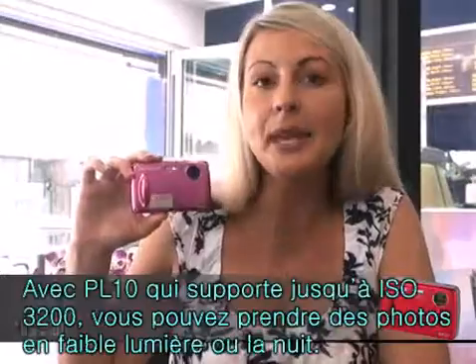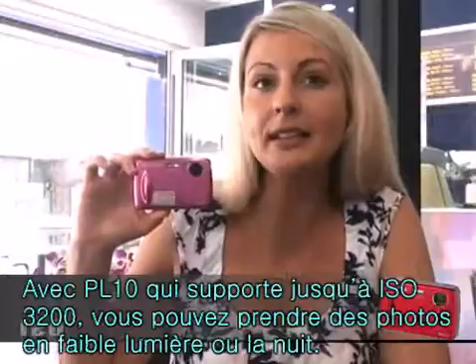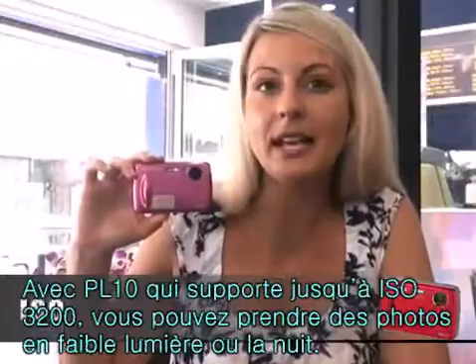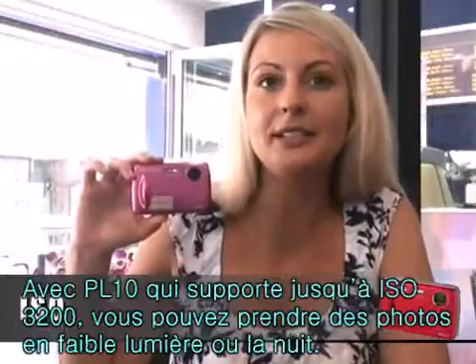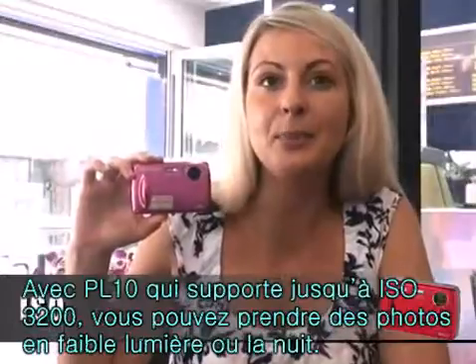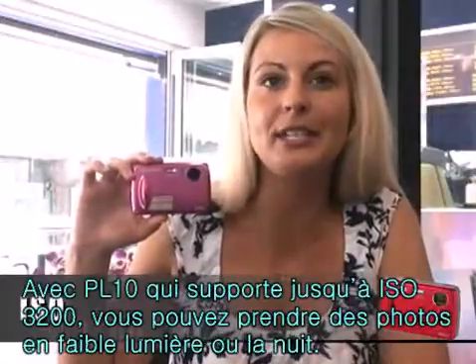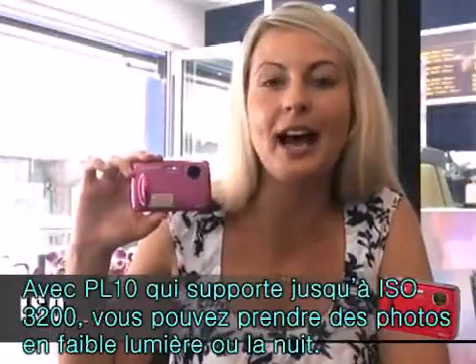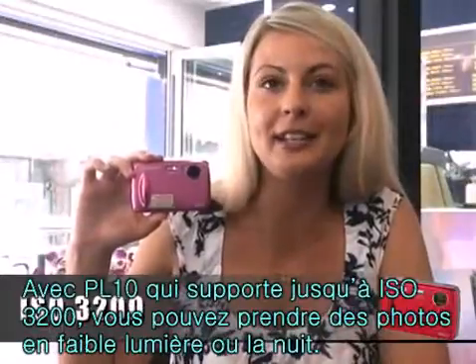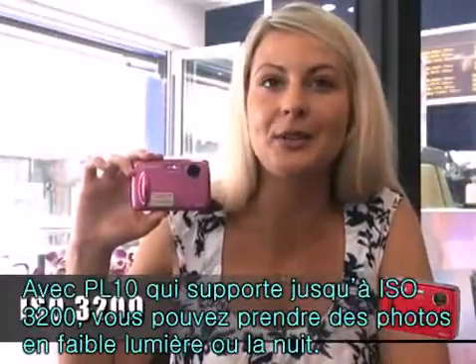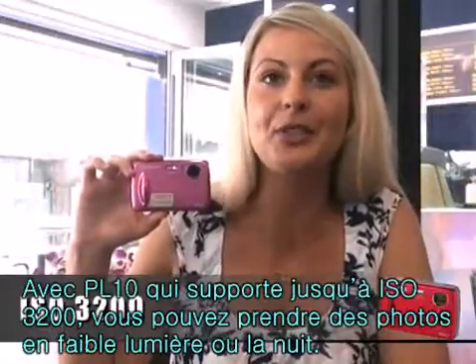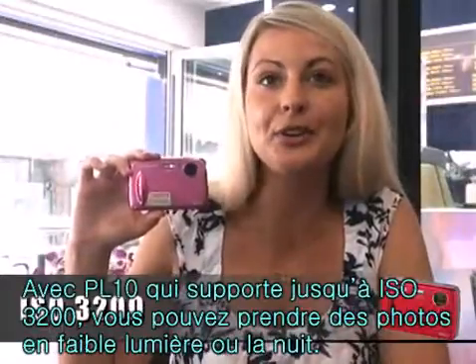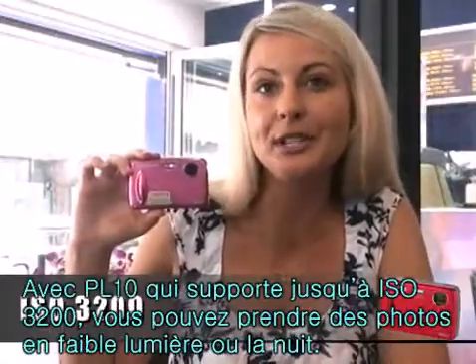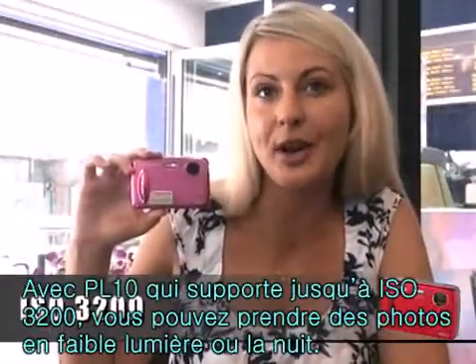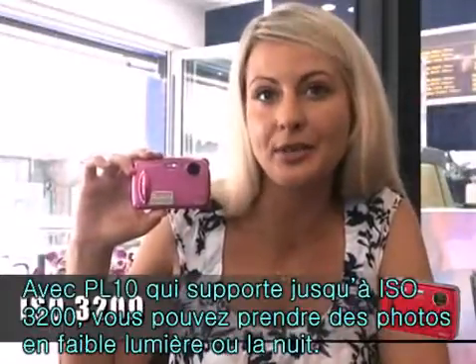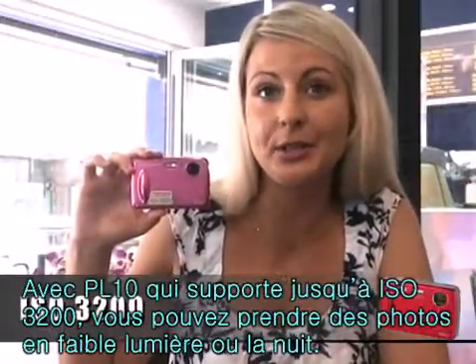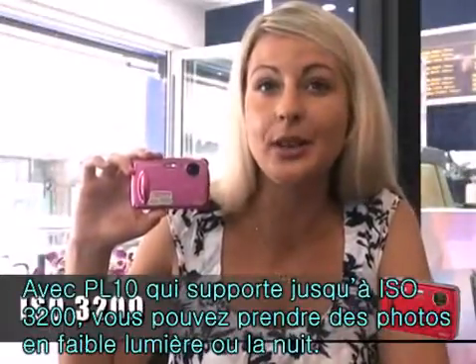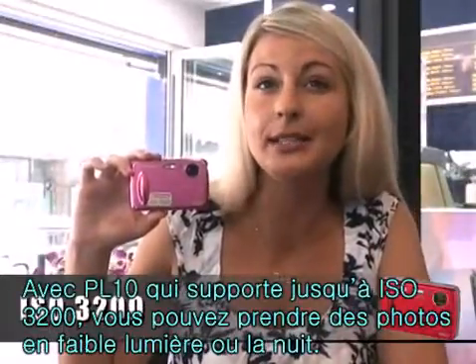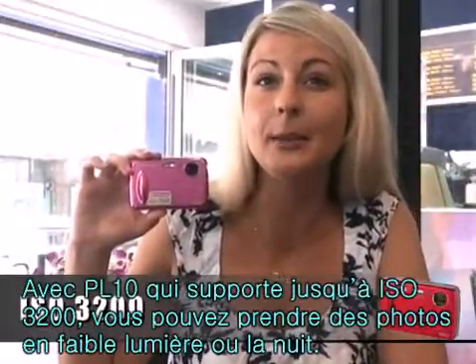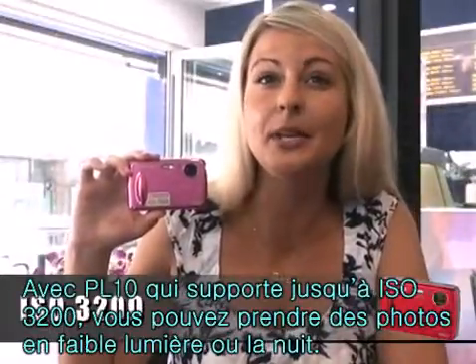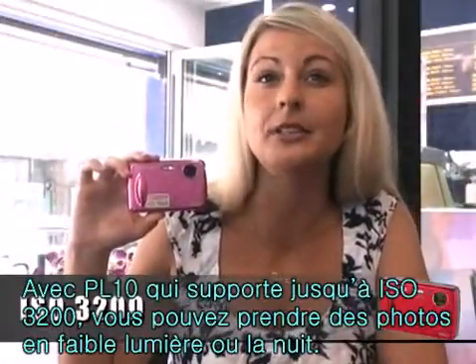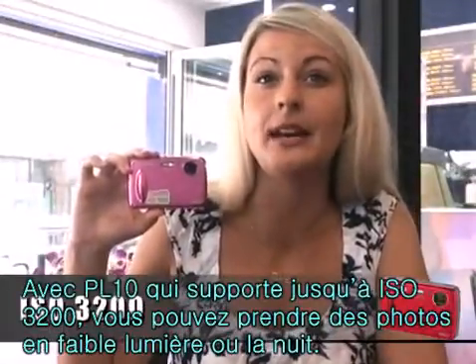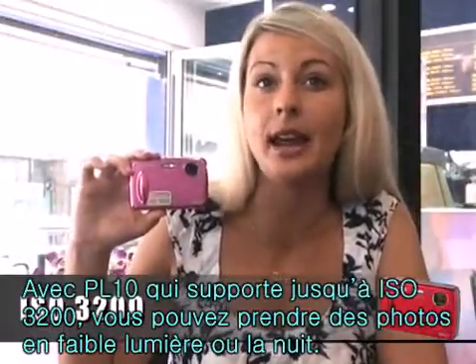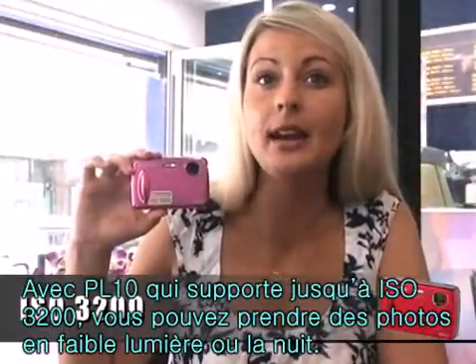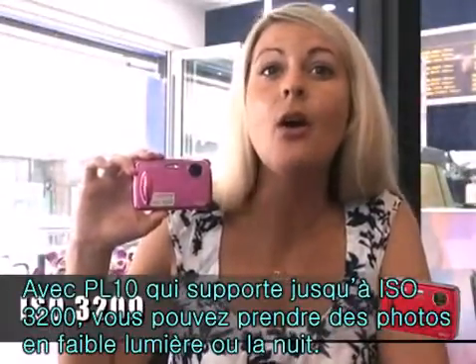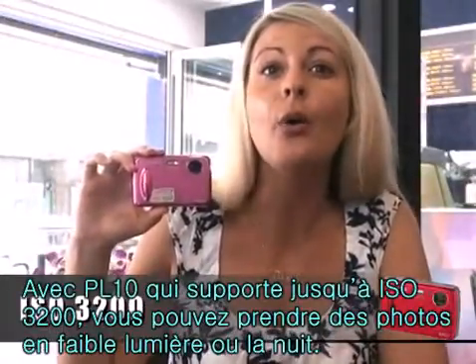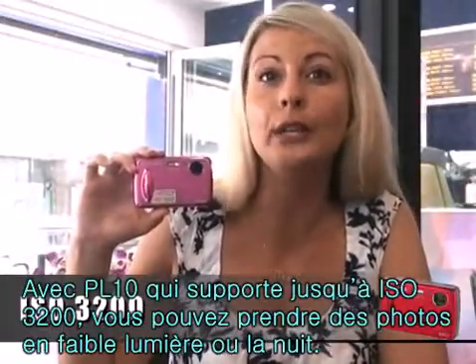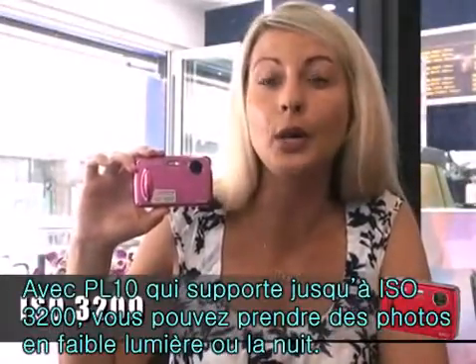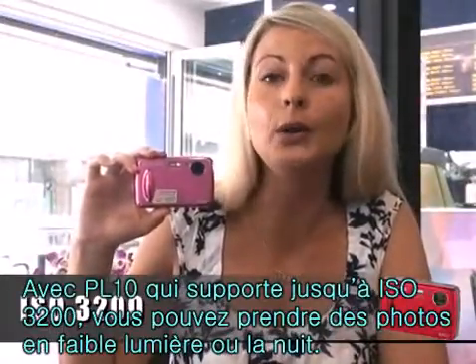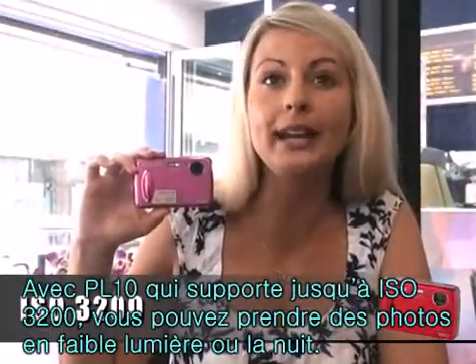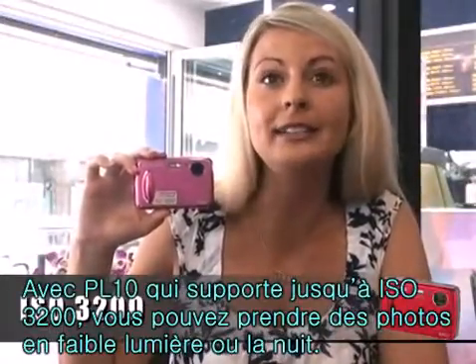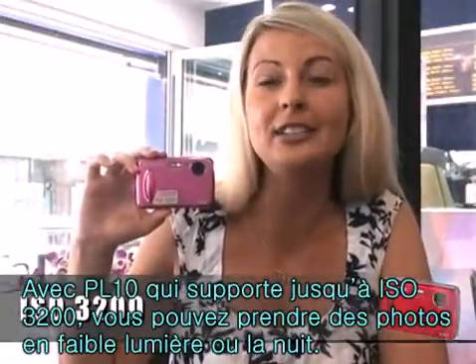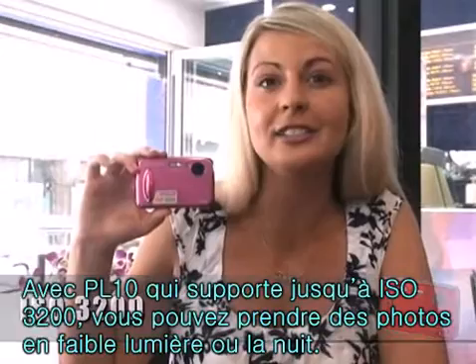The PL10 supports ISO 3200 so you can take pictures at night or in low-light conditions.